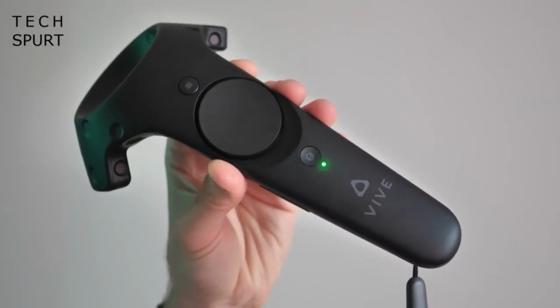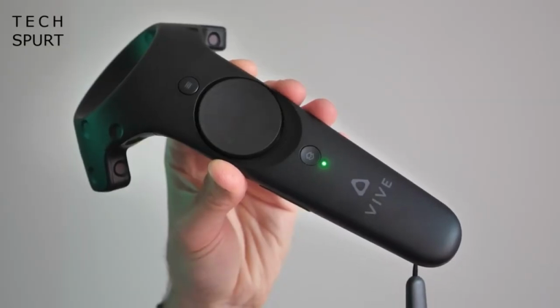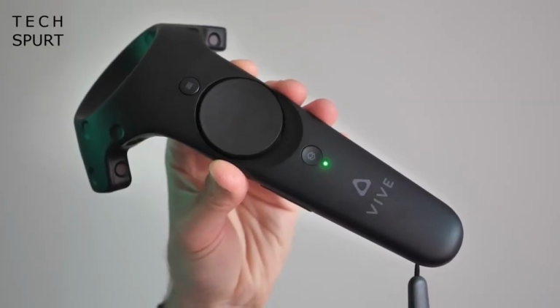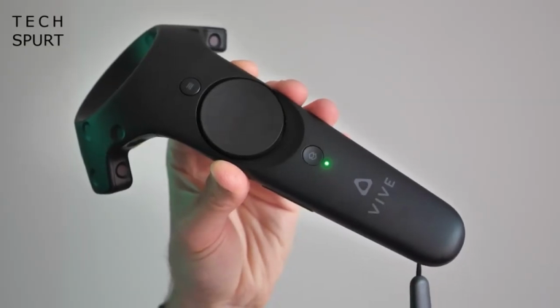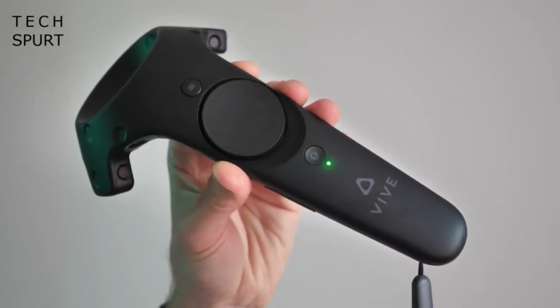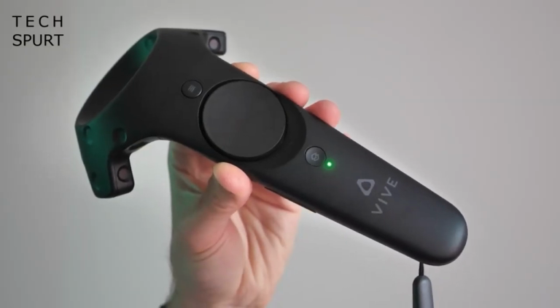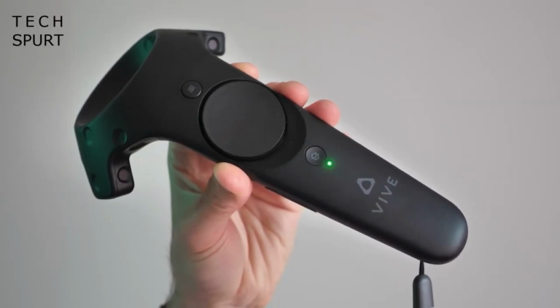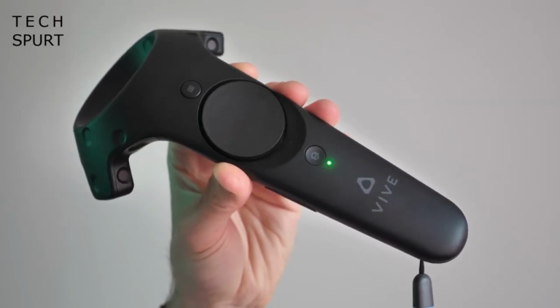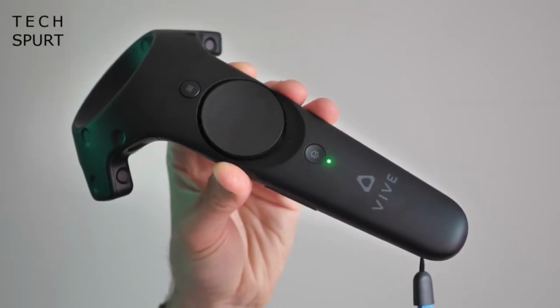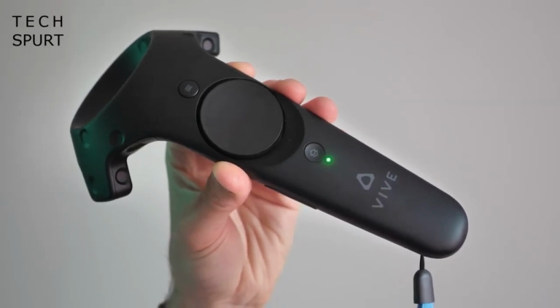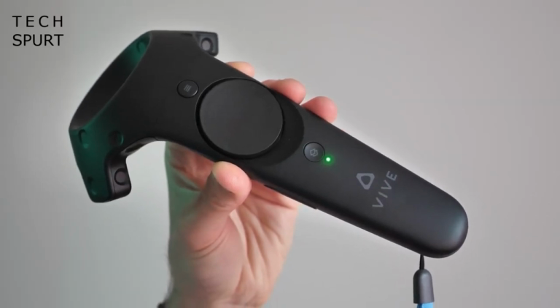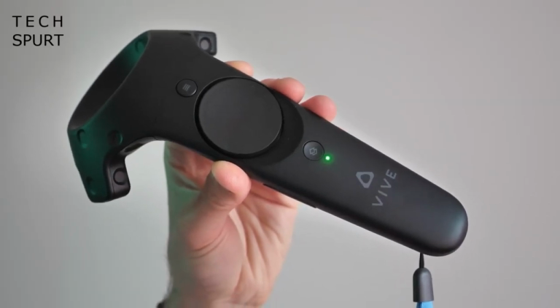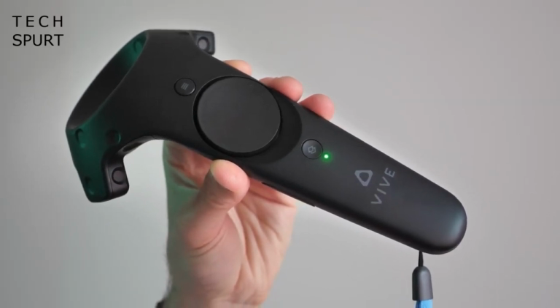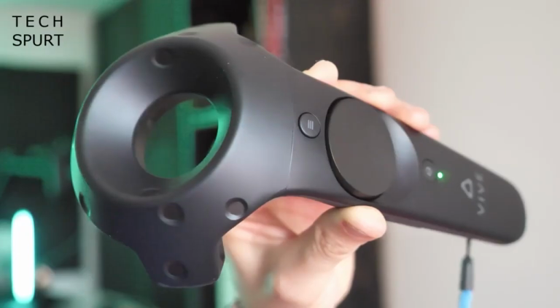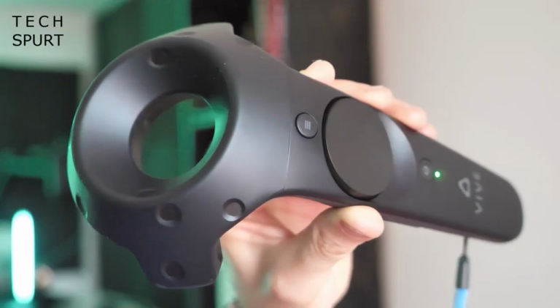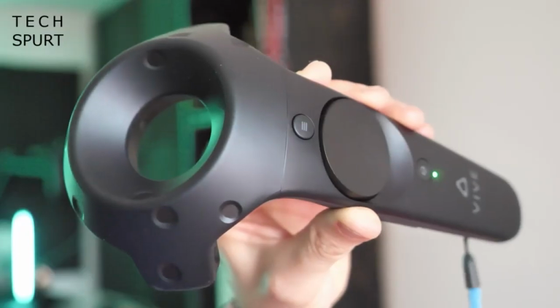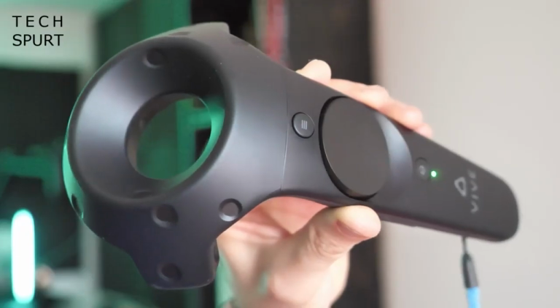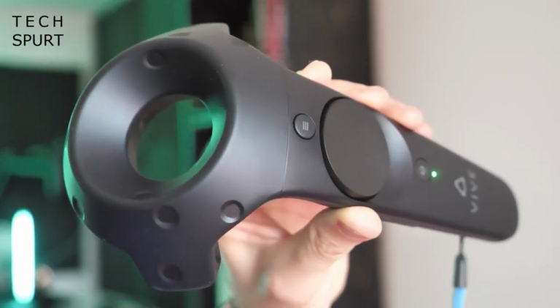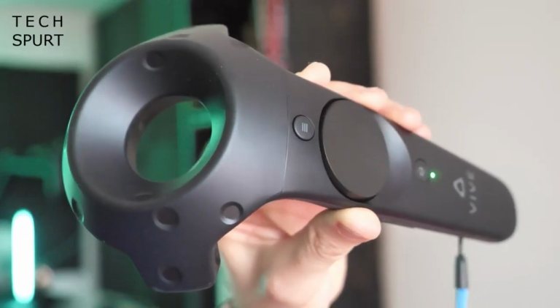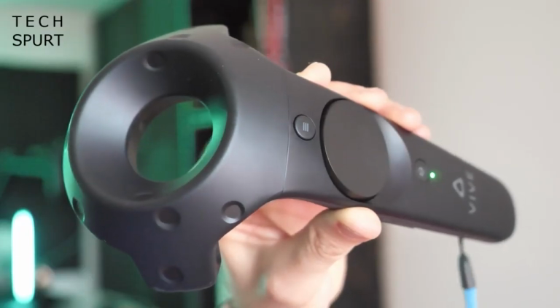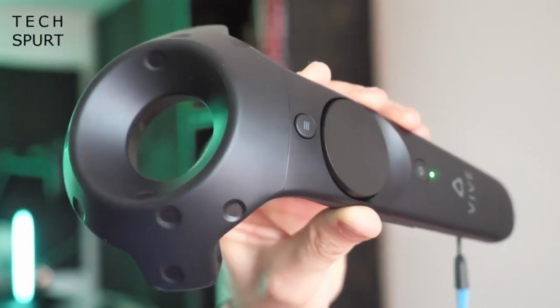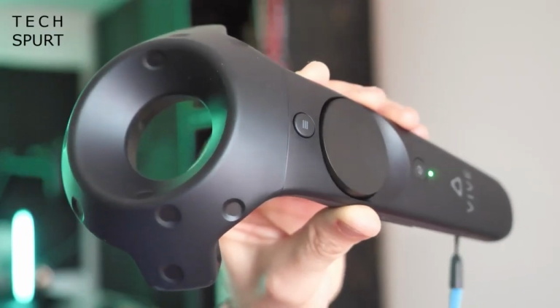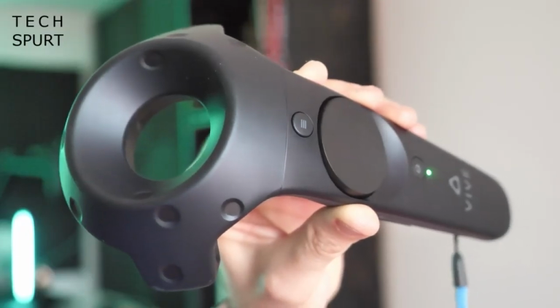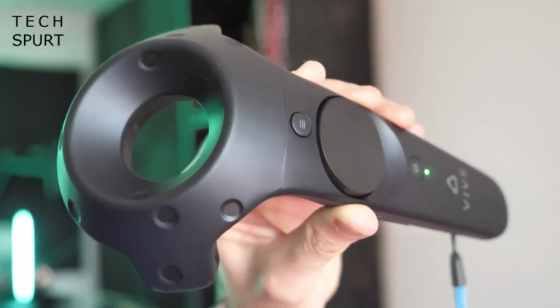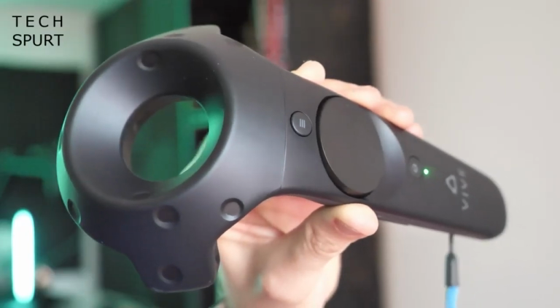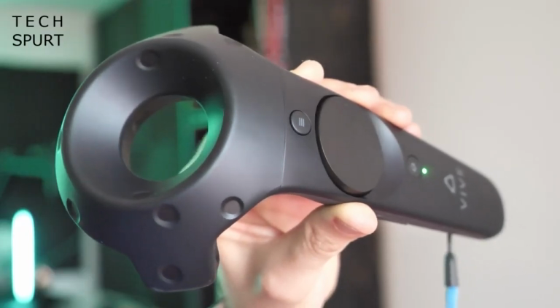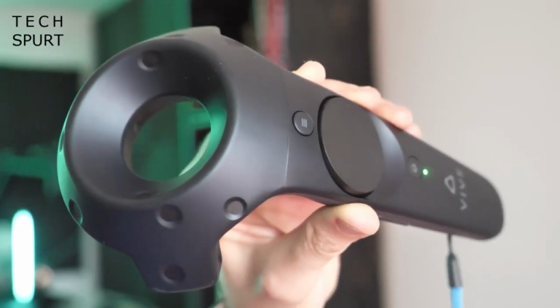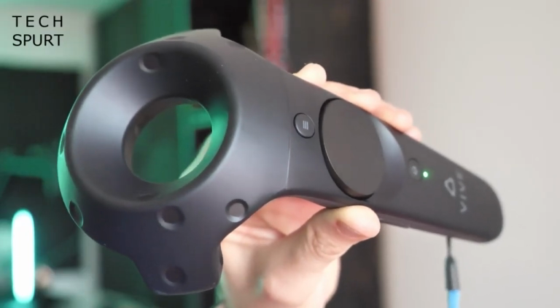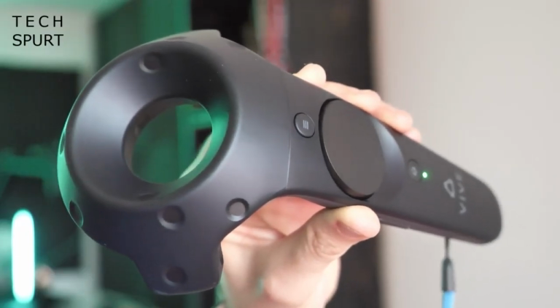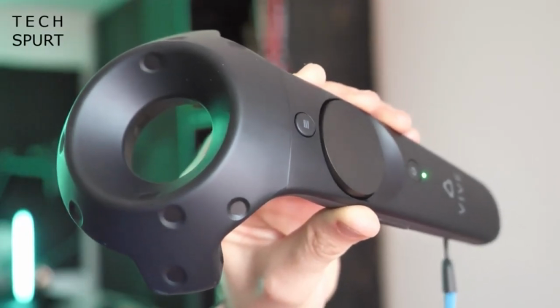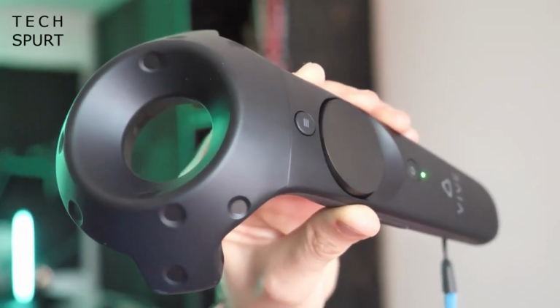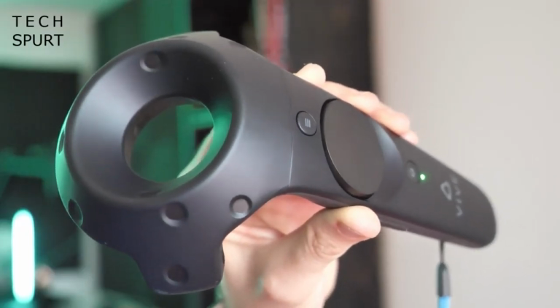However, there is some speculation that this could be a completely new headset, and we'll let you know when this is confirmed.